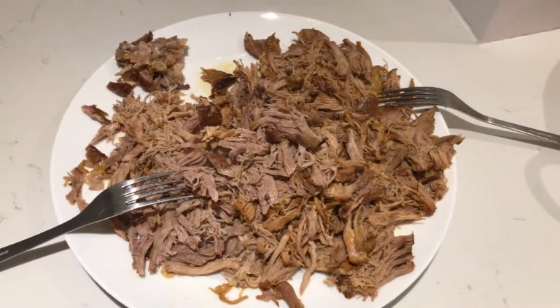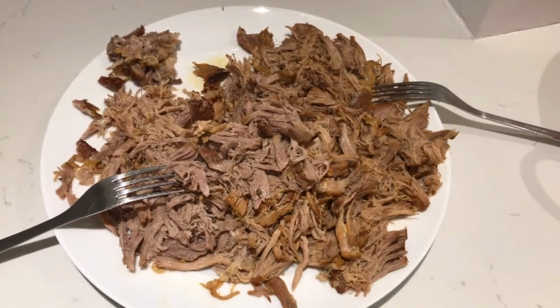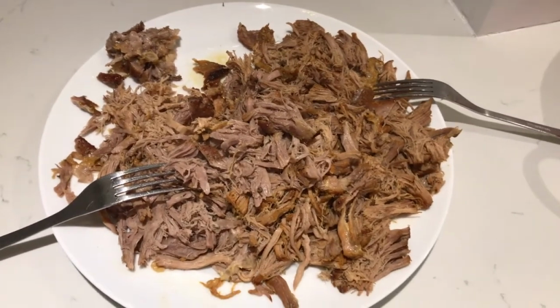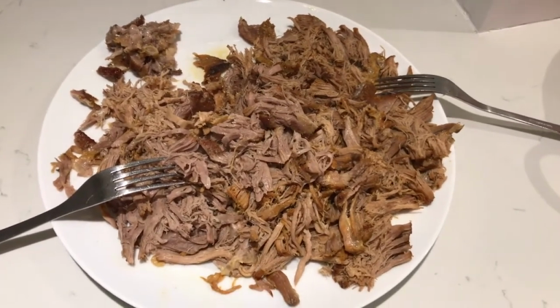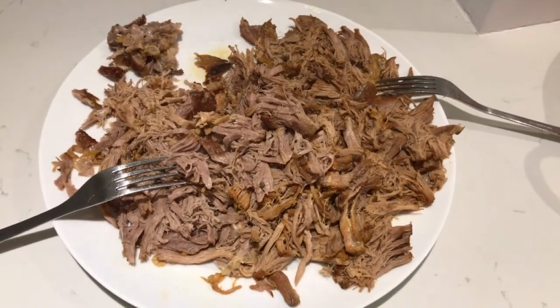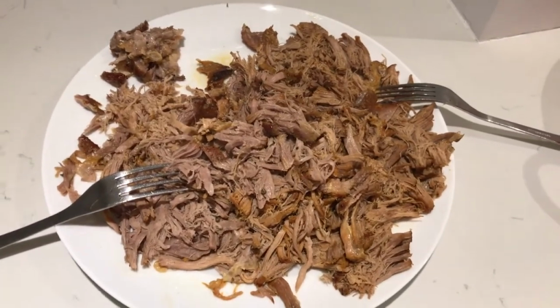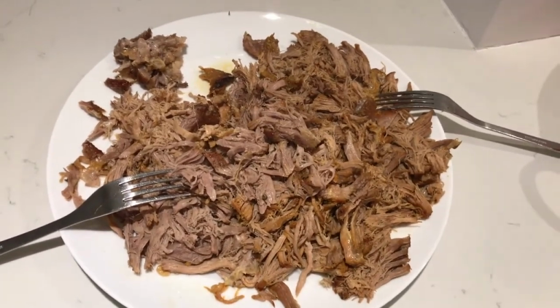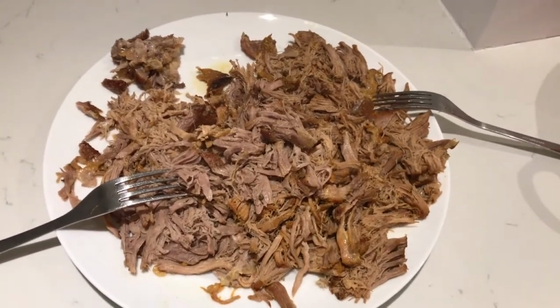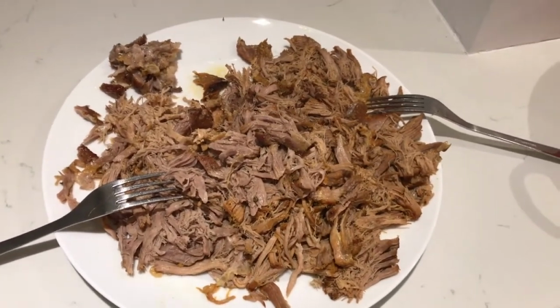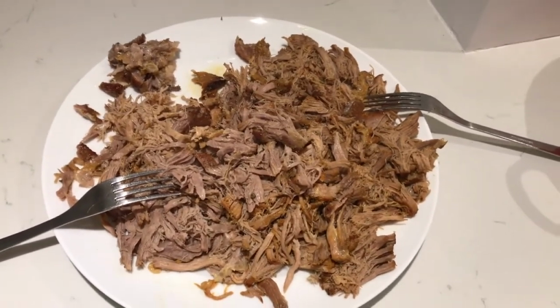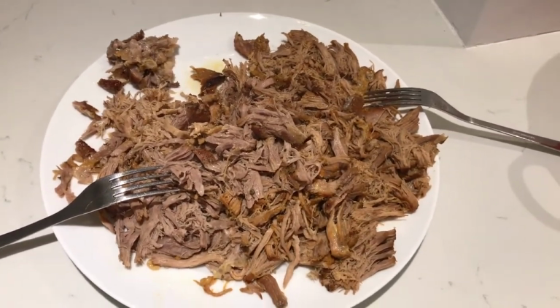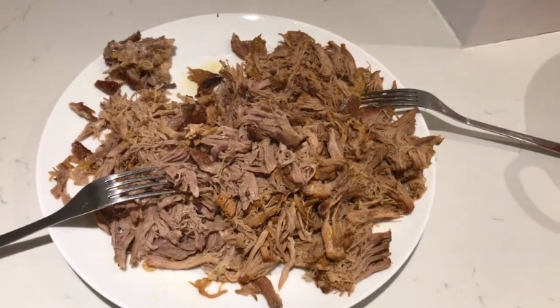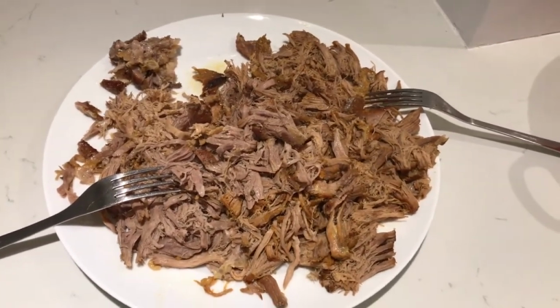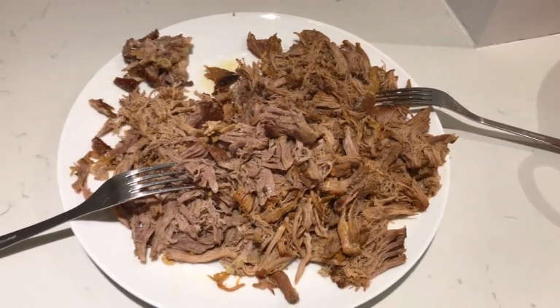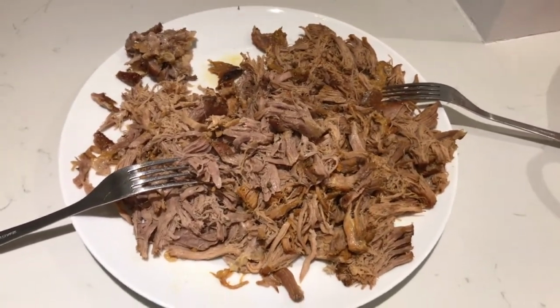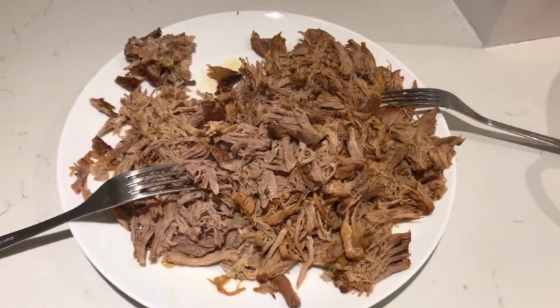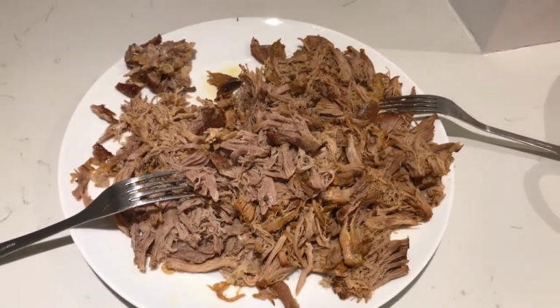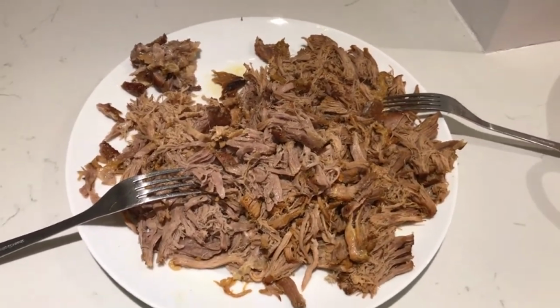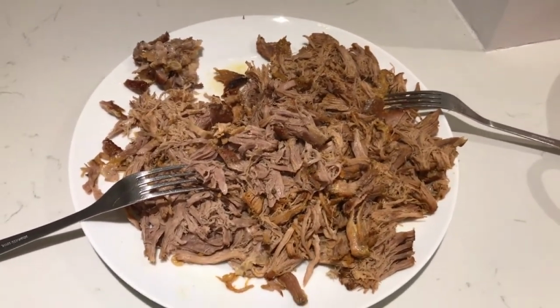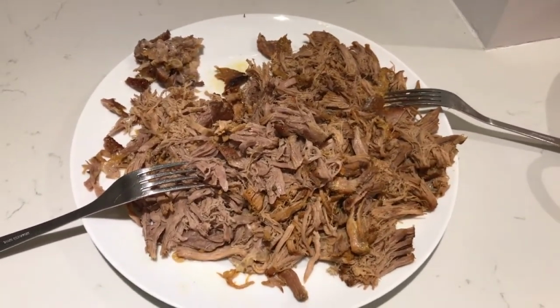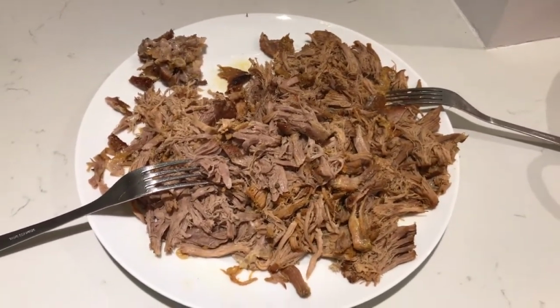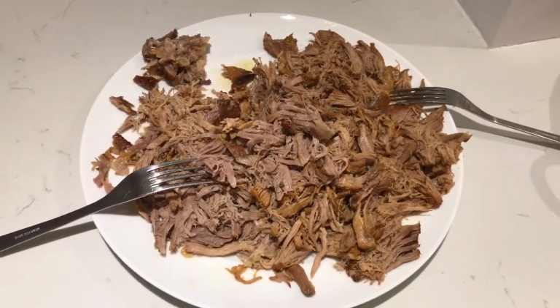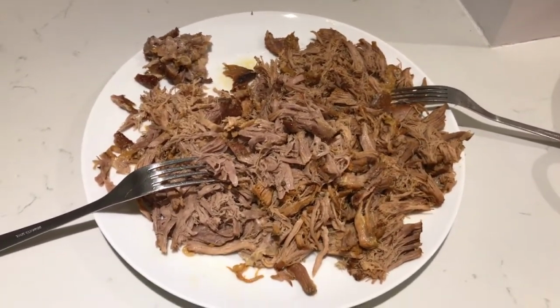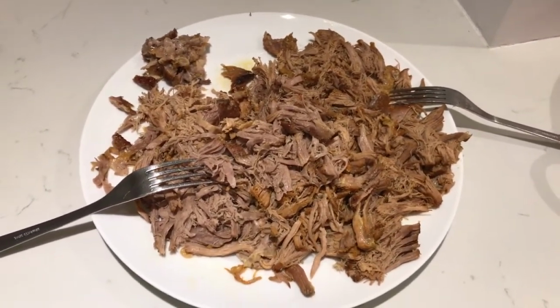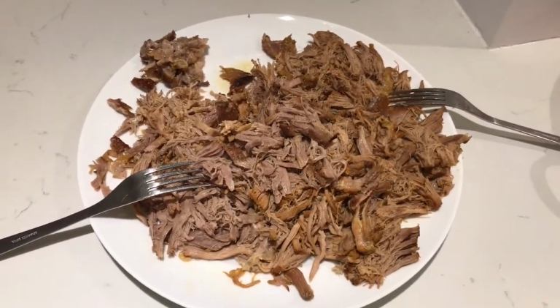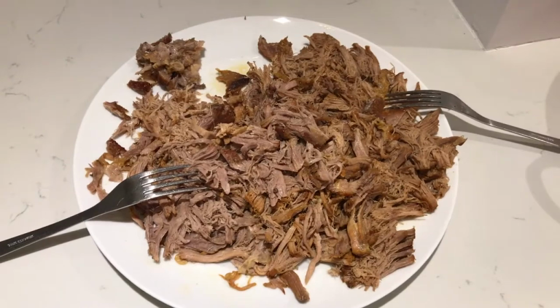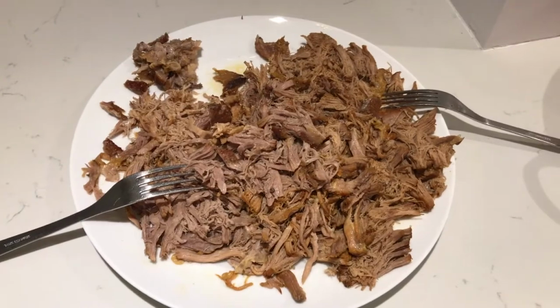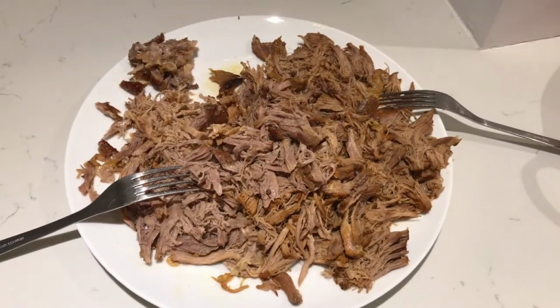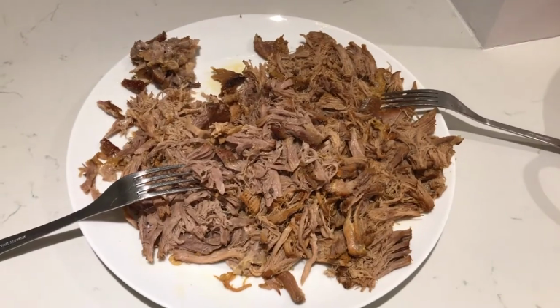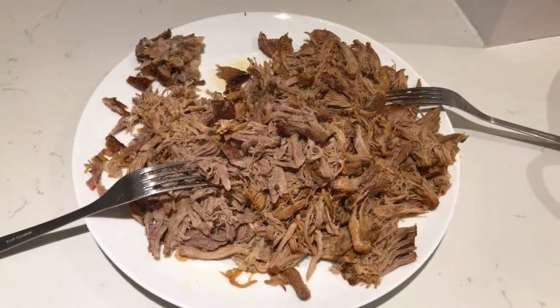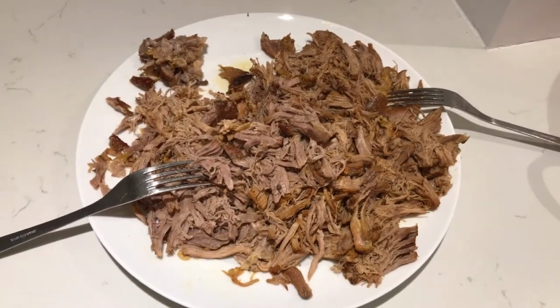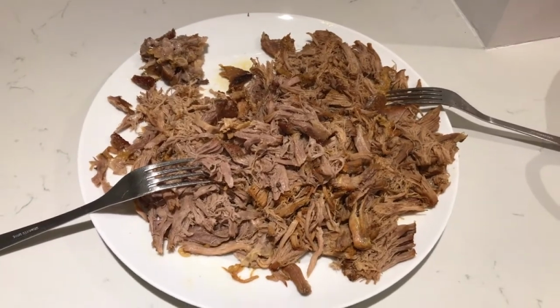So nice and healthy as well — my mother will be very happy. I hope you enjoy when you make your pulled pork.